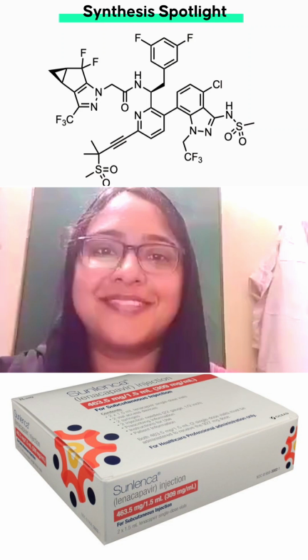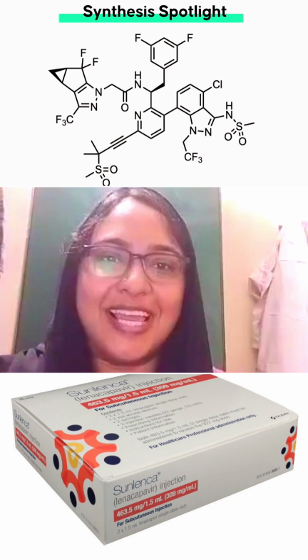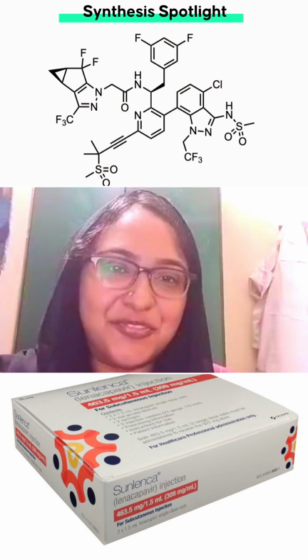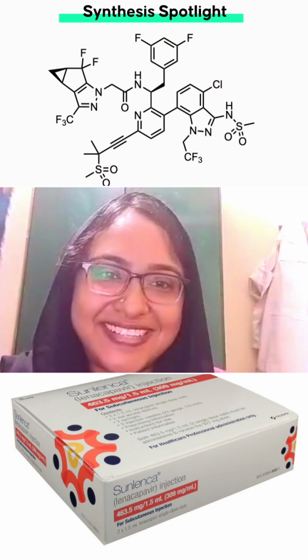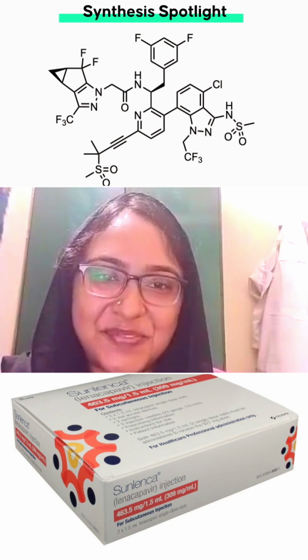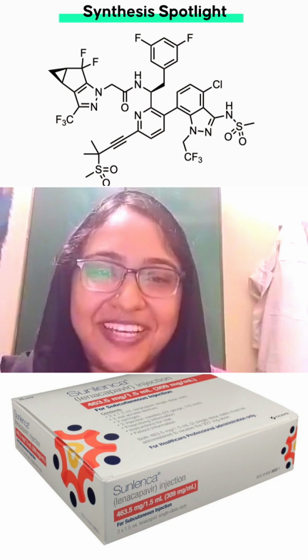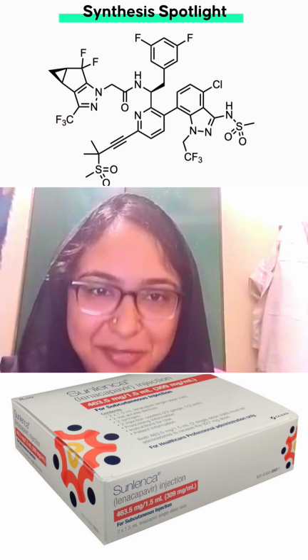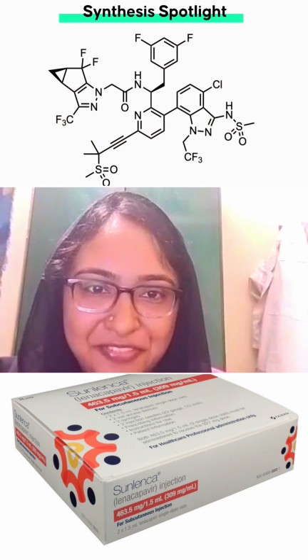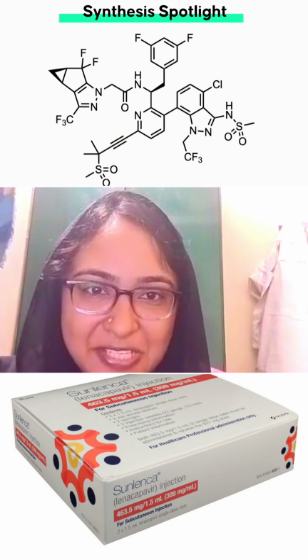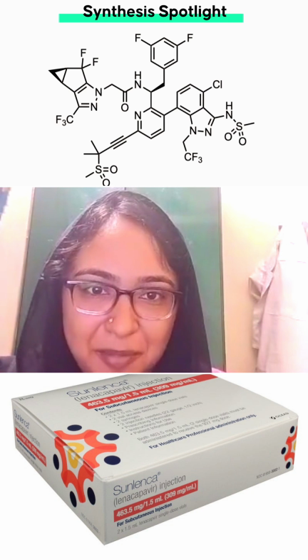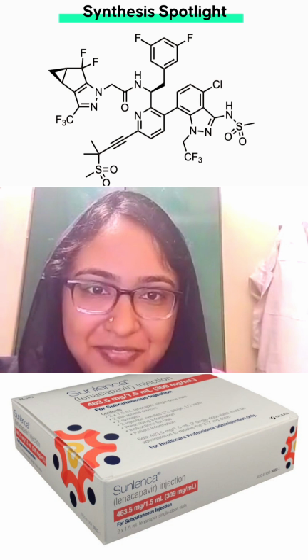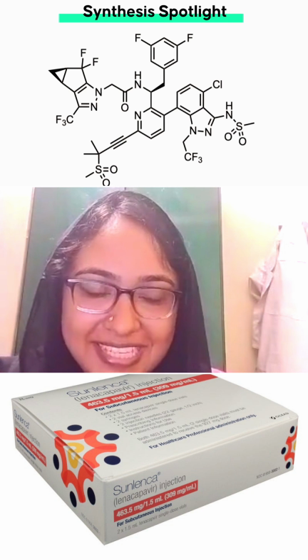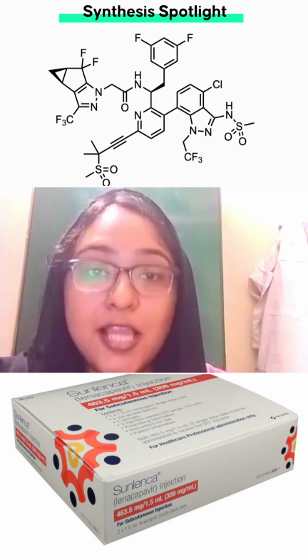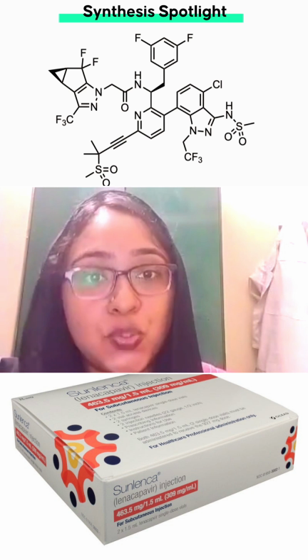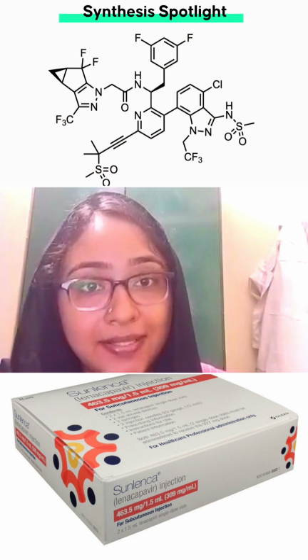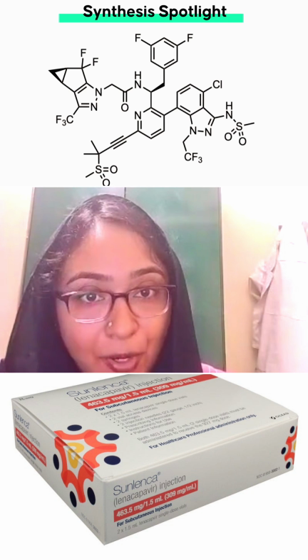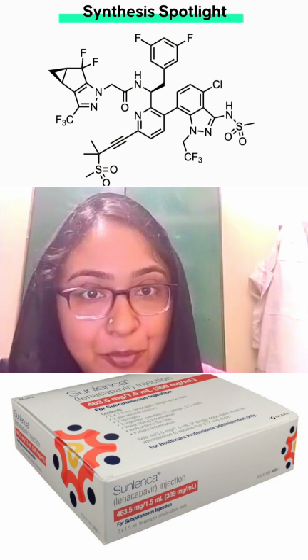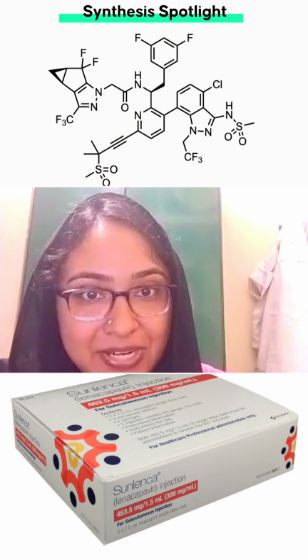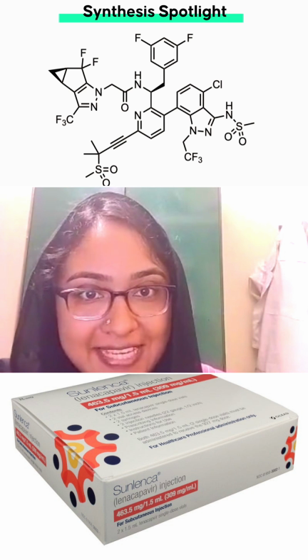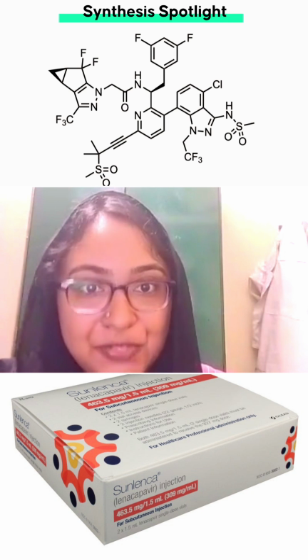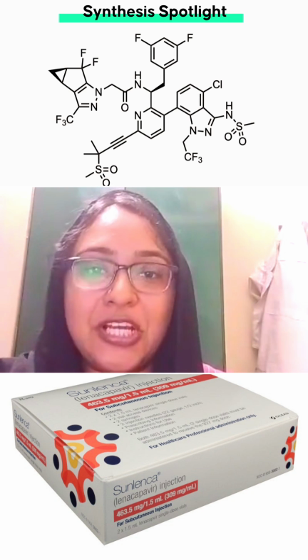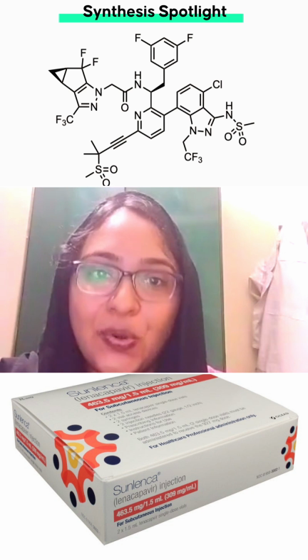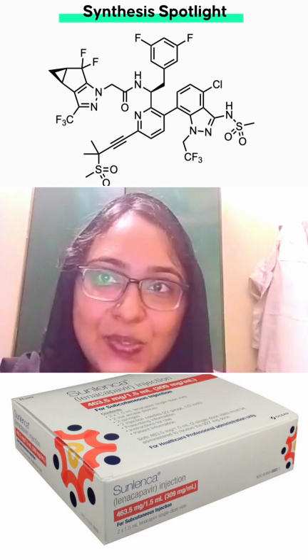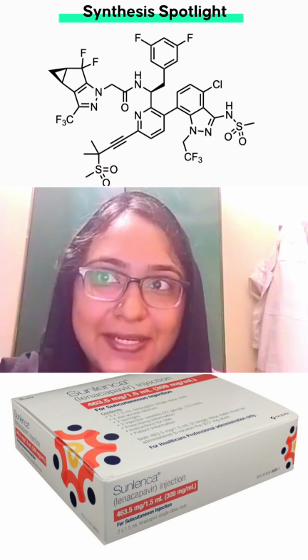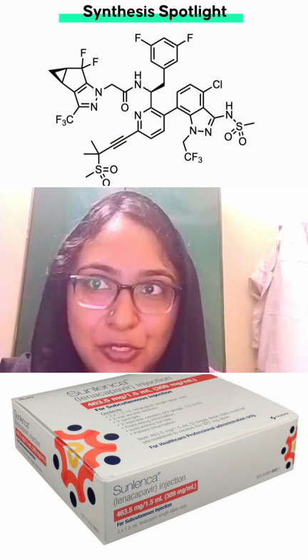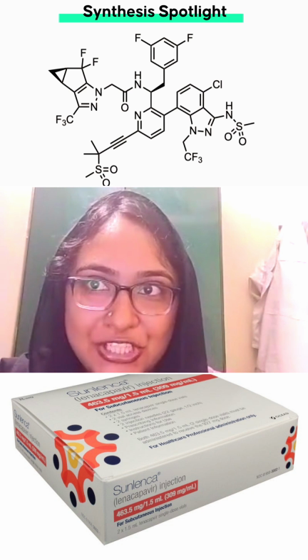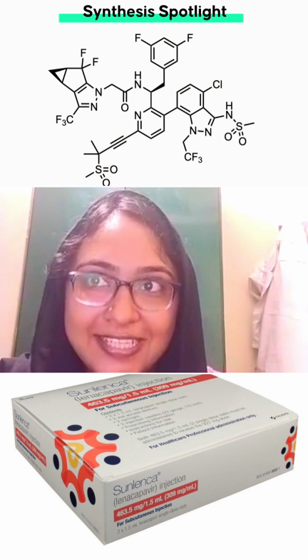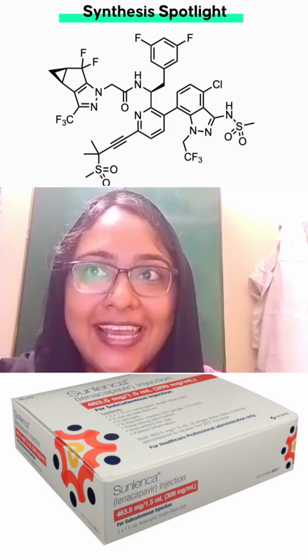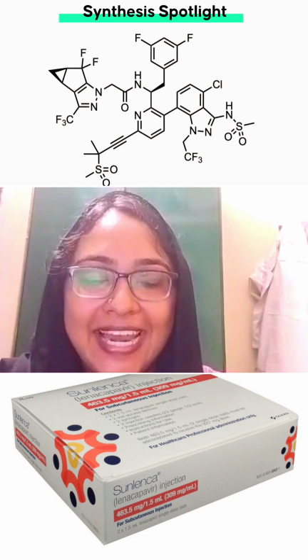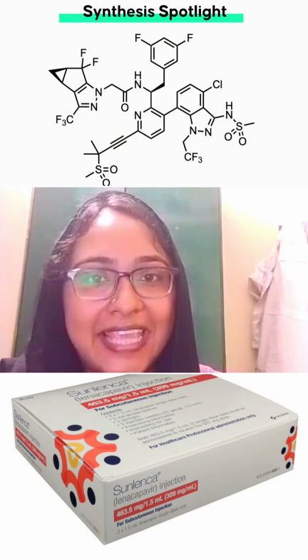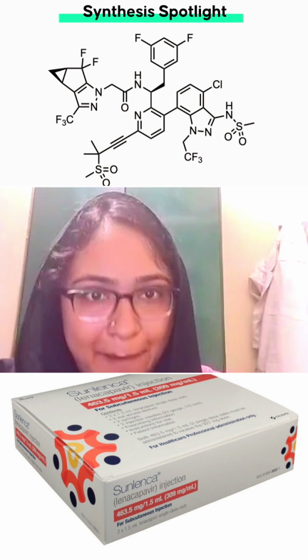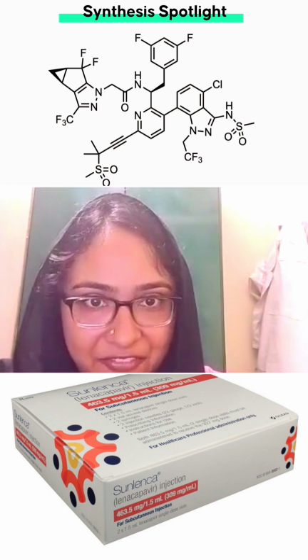Friends, welcome to F&S Pharma World. Today in the 'Know About Drug' section, we are going to learn about the drug Lenacapavir.